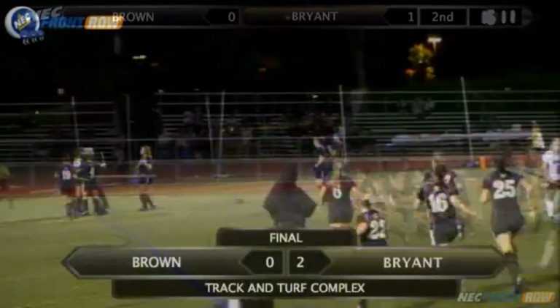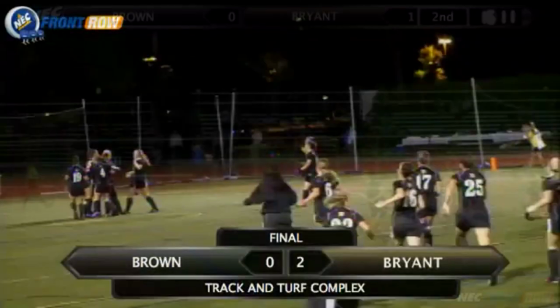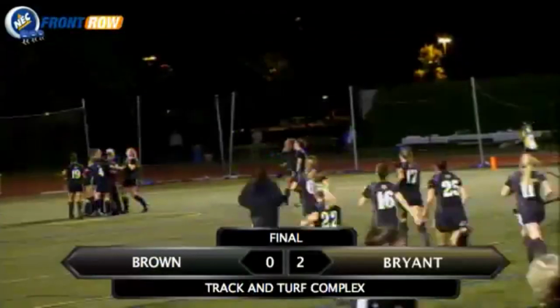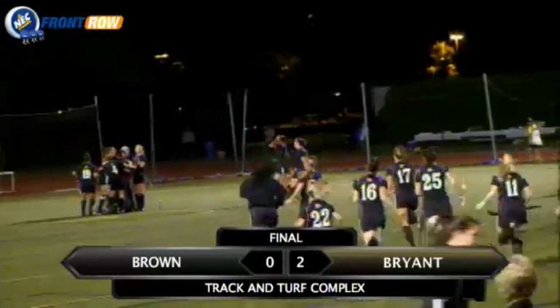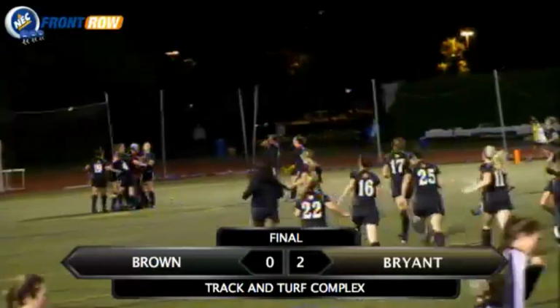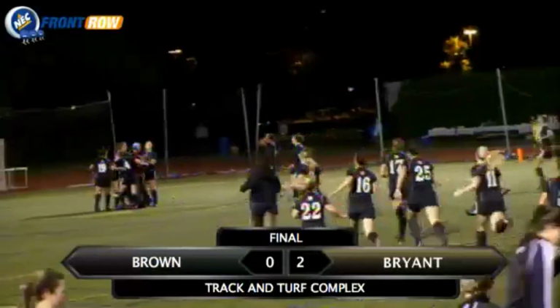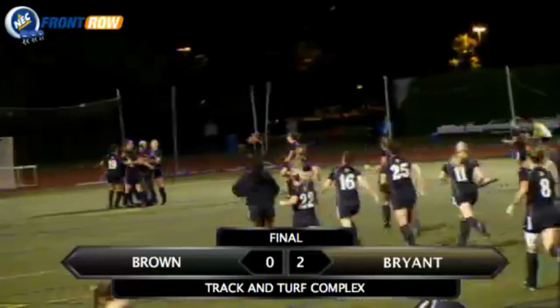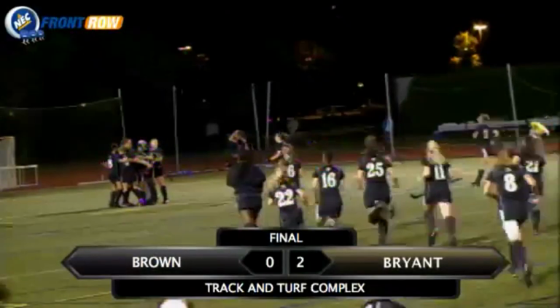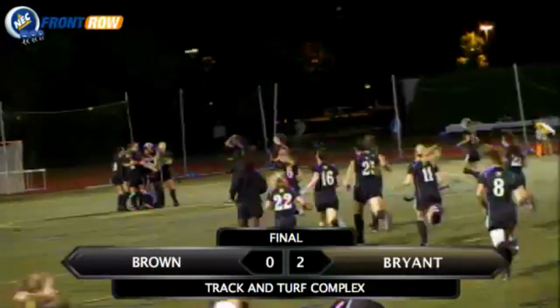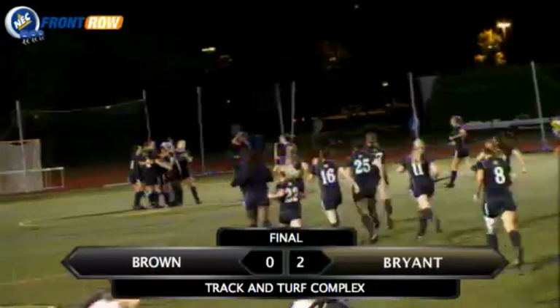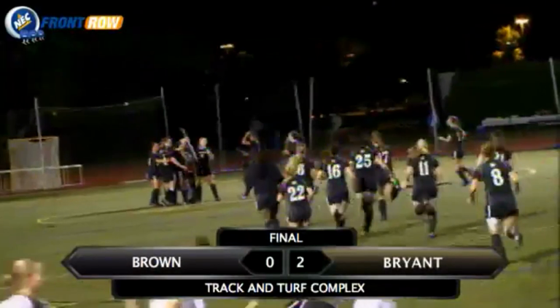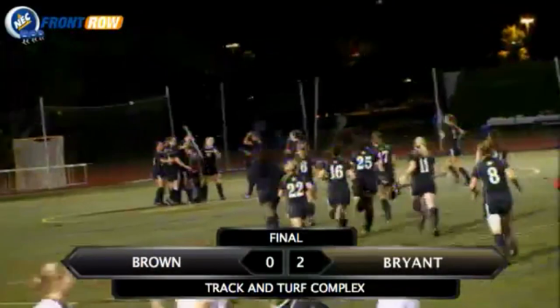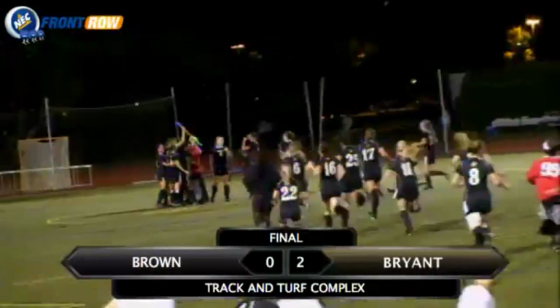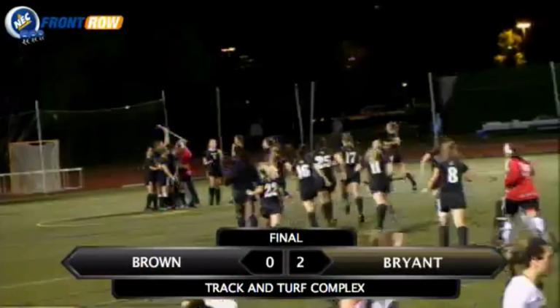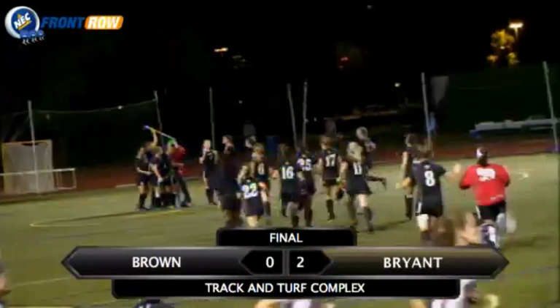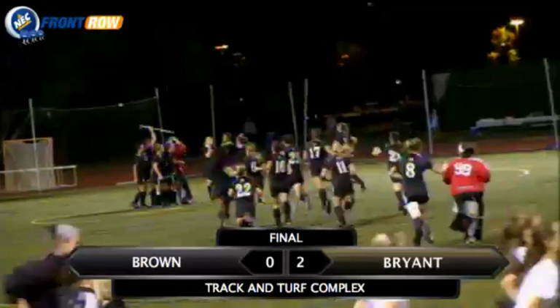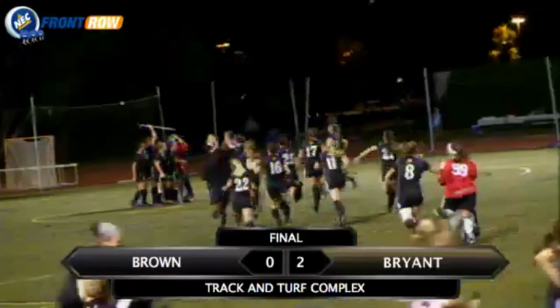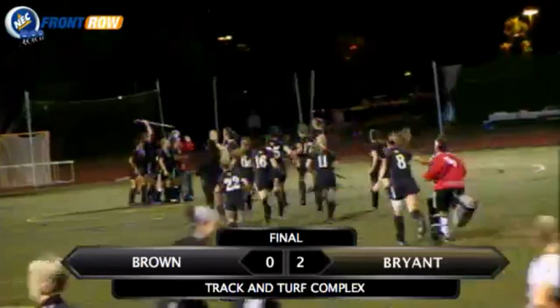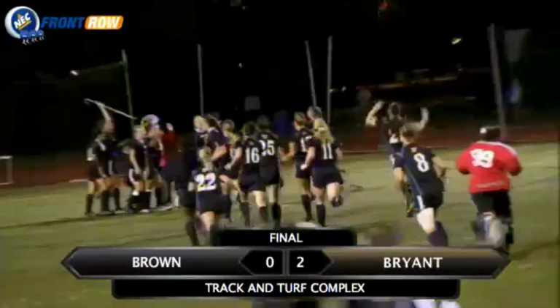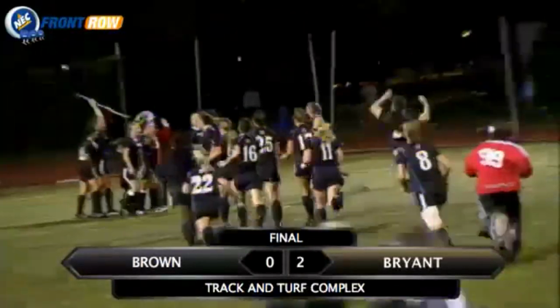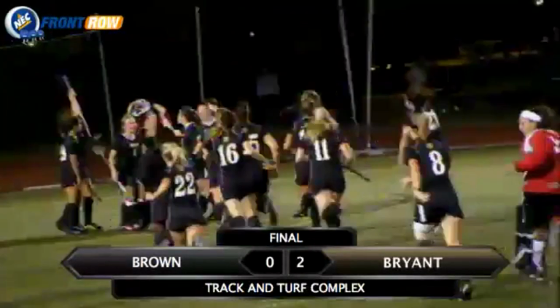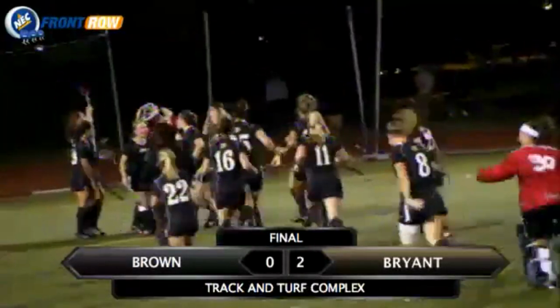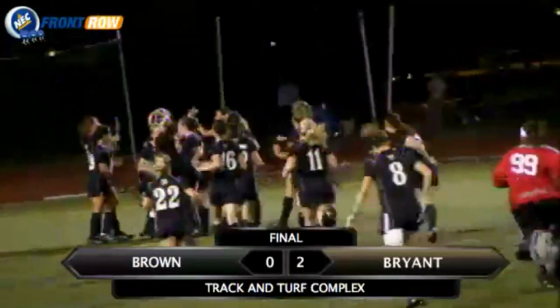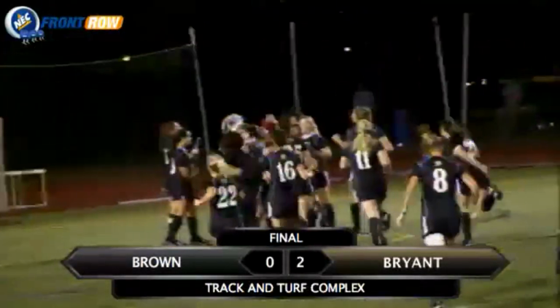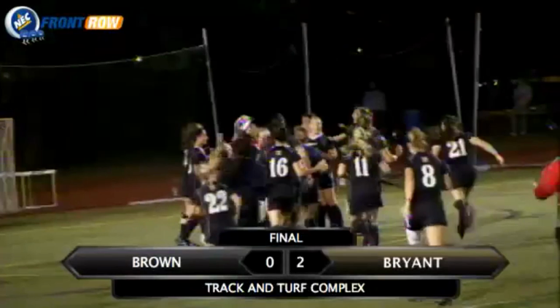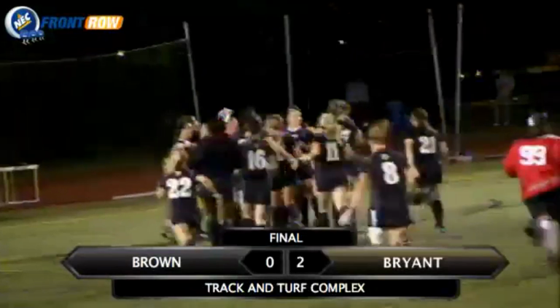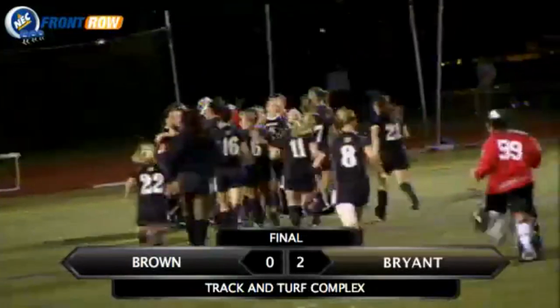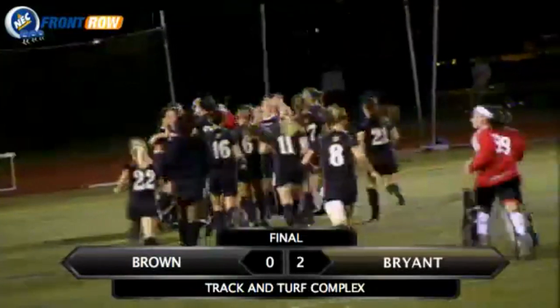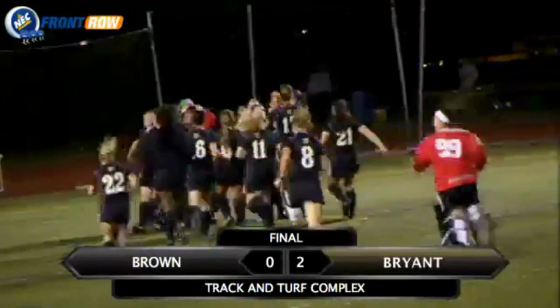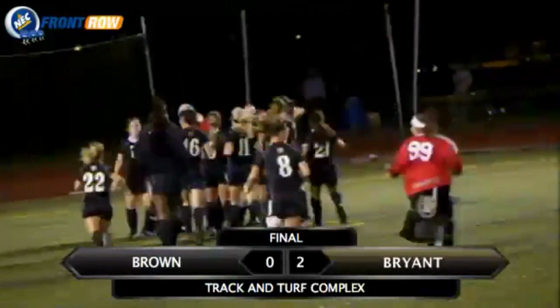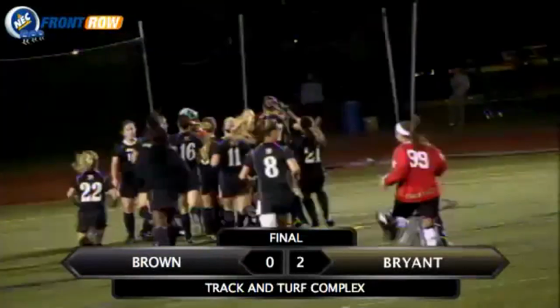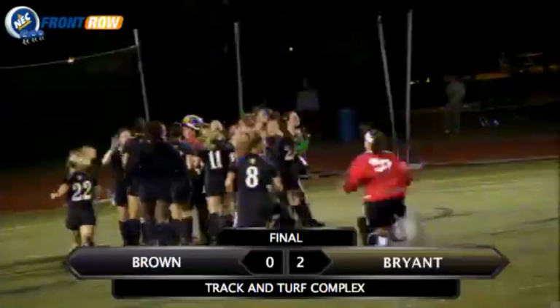And they'll race out to surround their goaltender here after a big, big victory over the Browns.